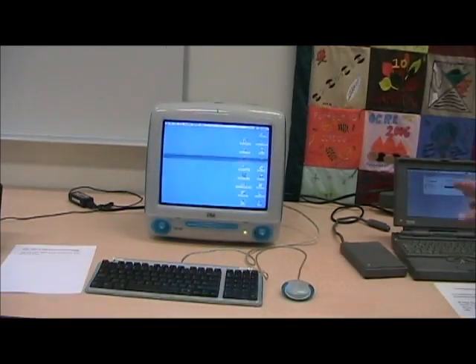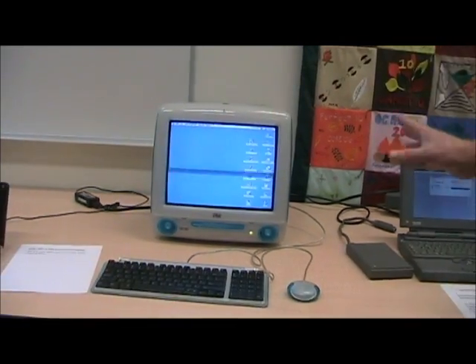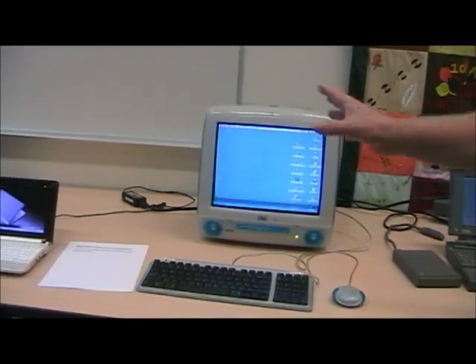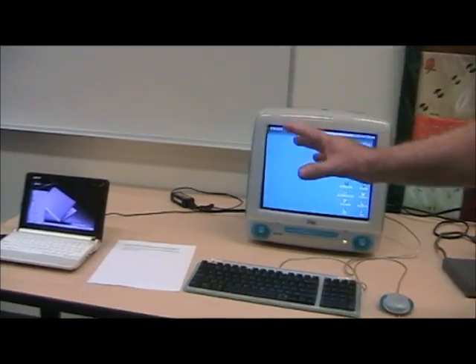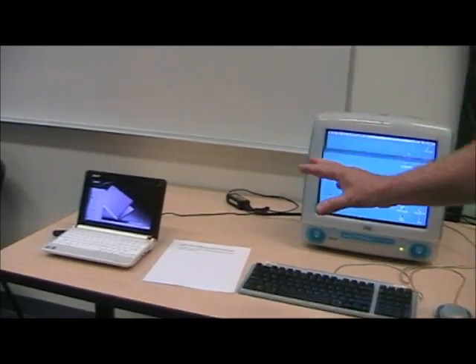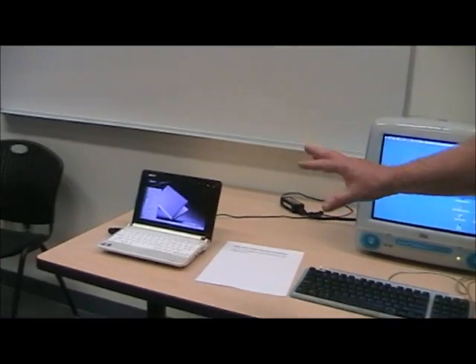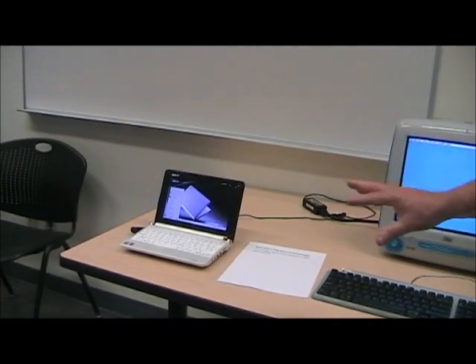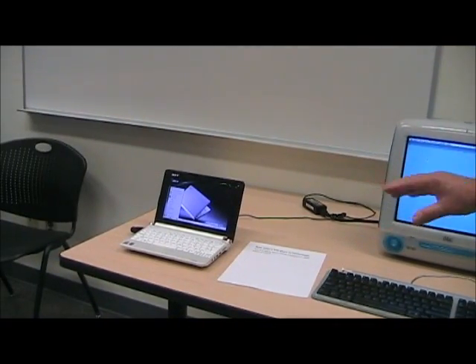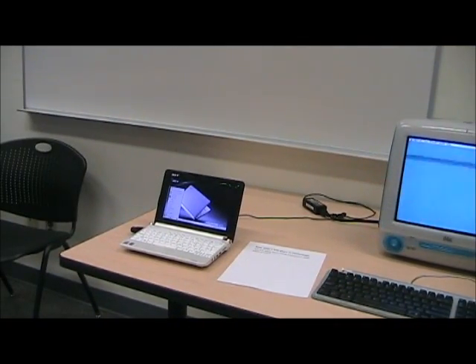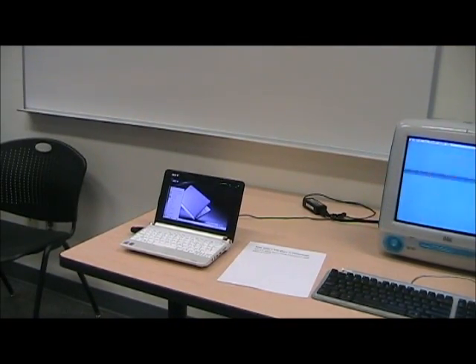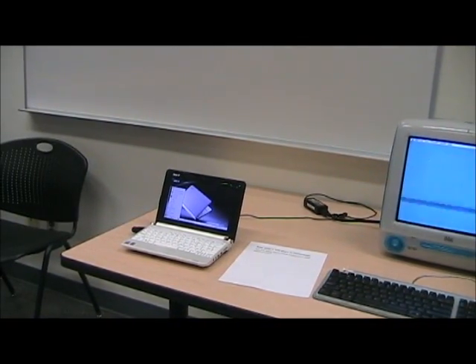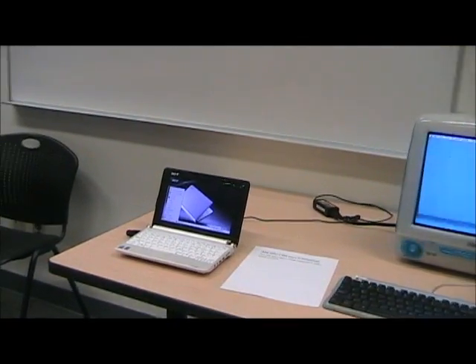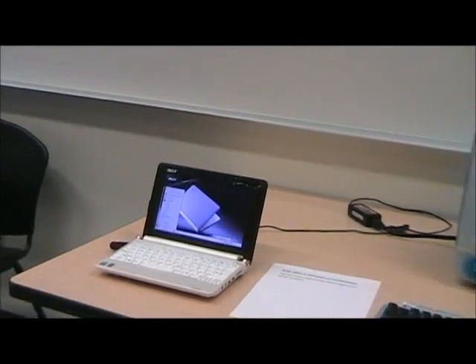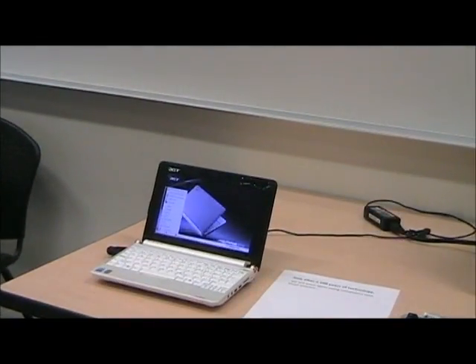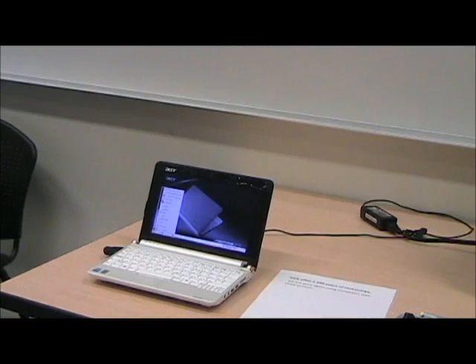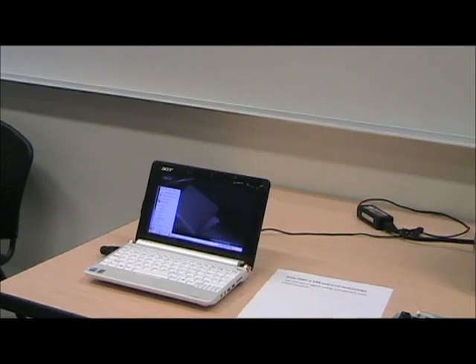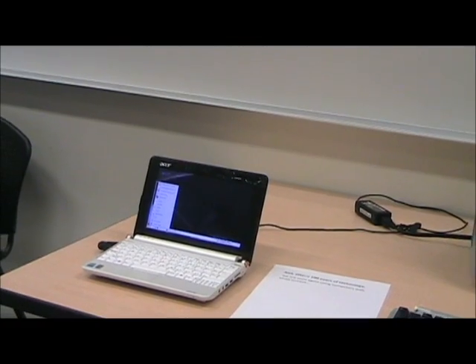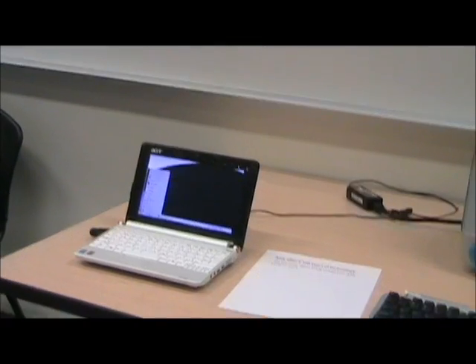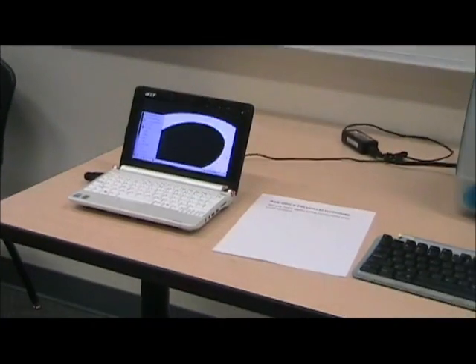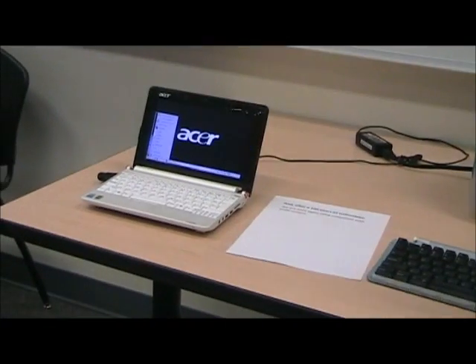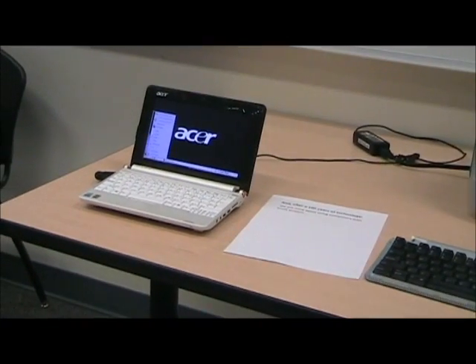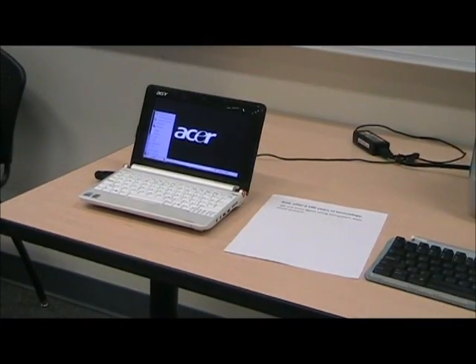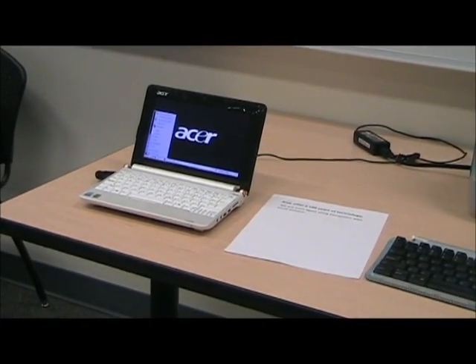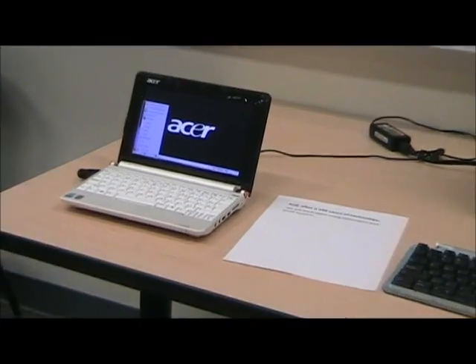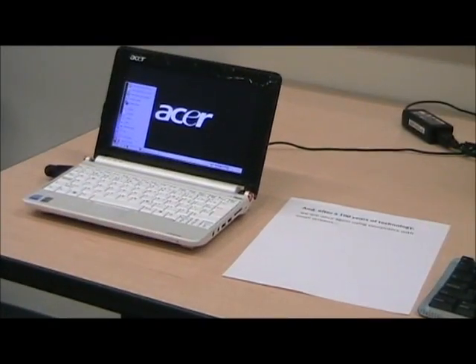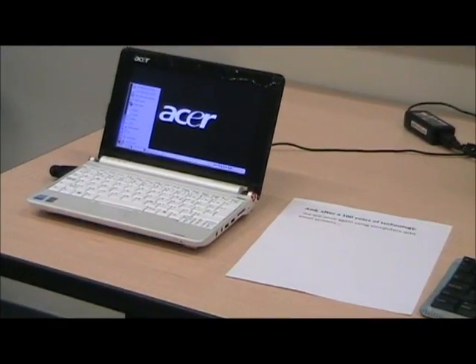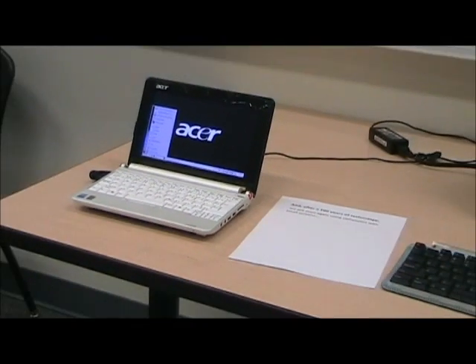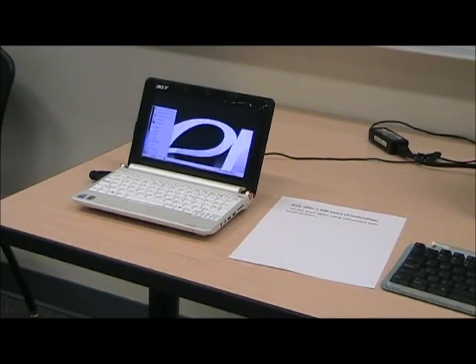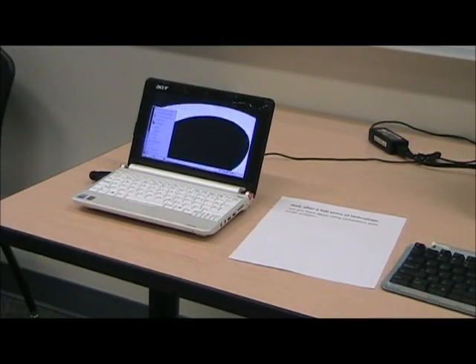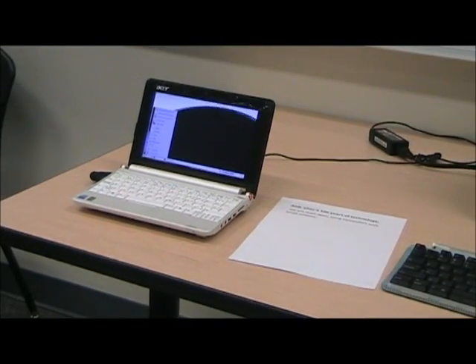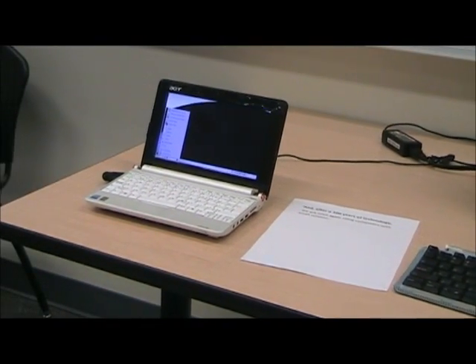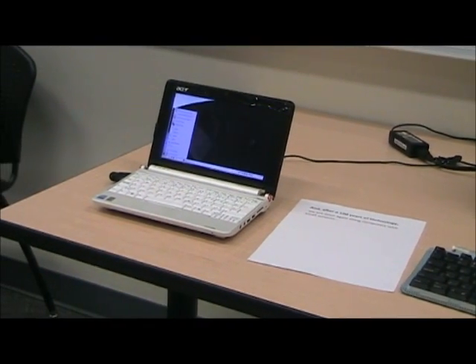And then we have a small netbook. So after the progression of all our computers, we're back to using computers with little screens again.